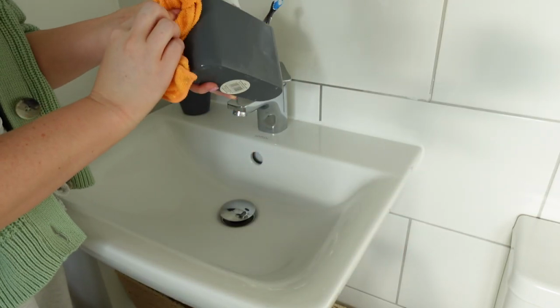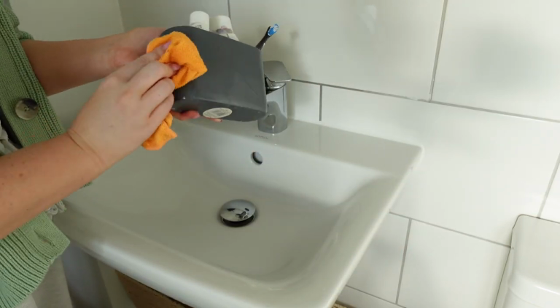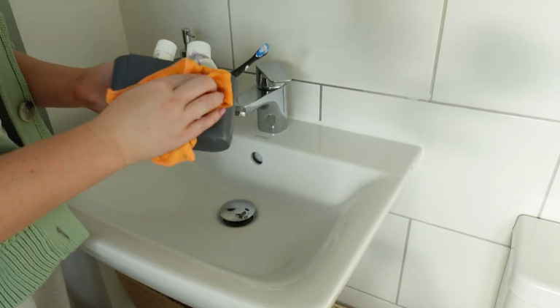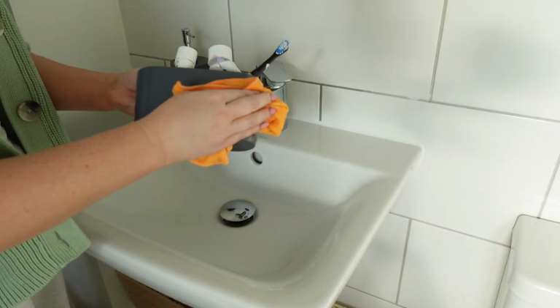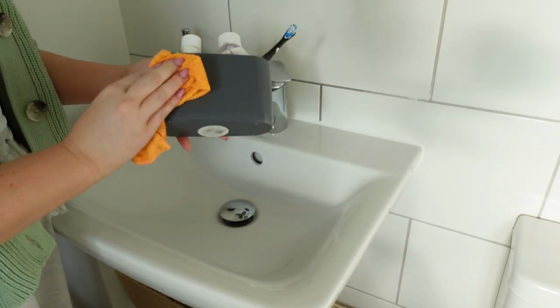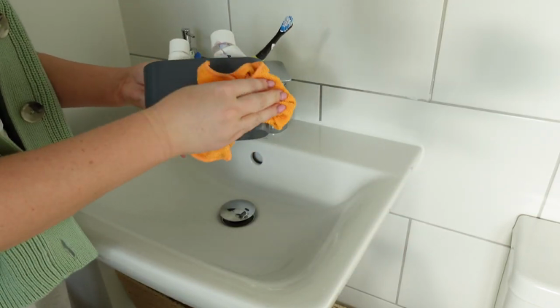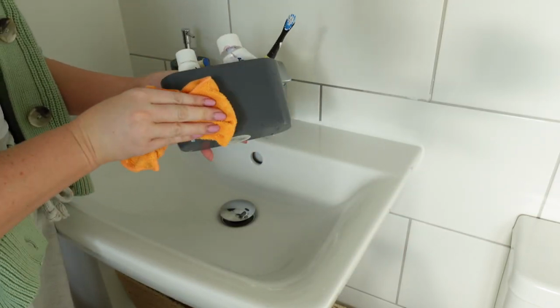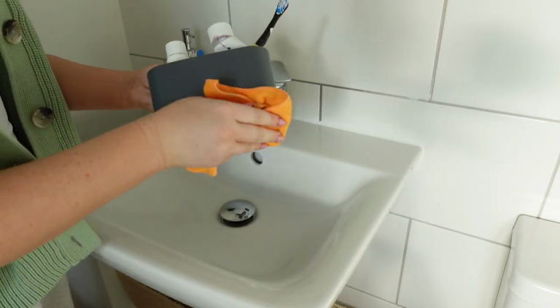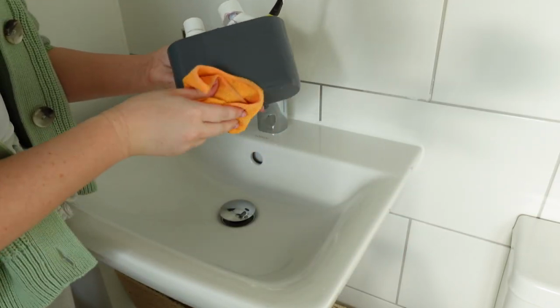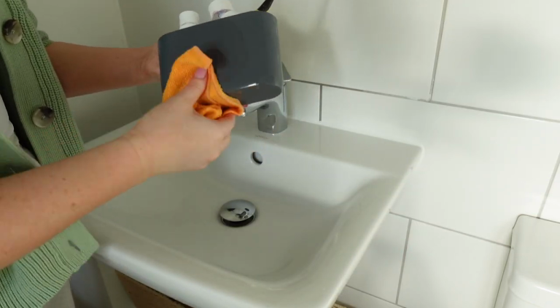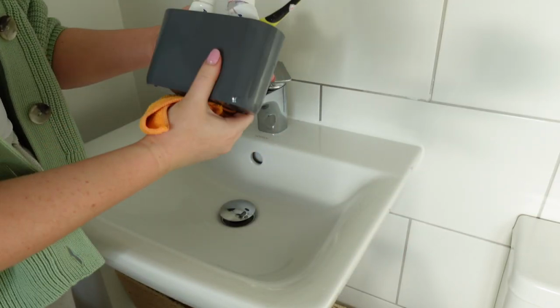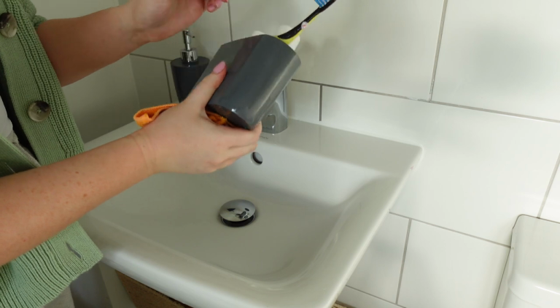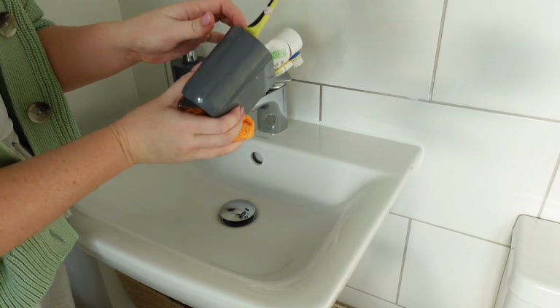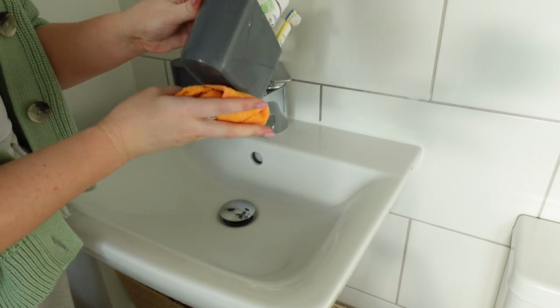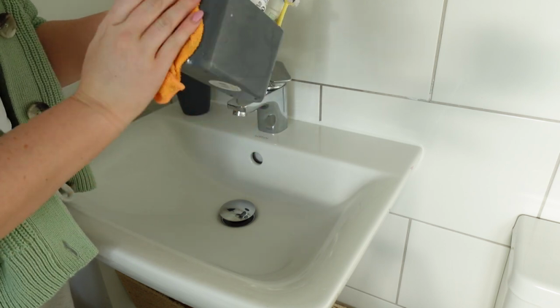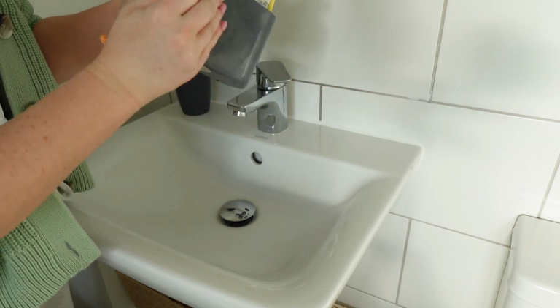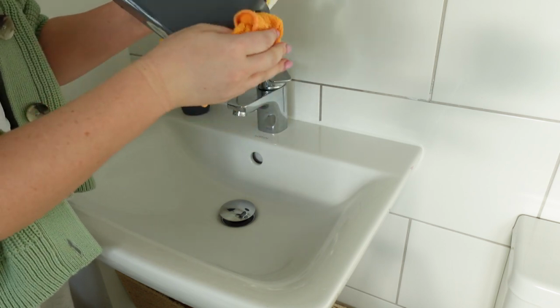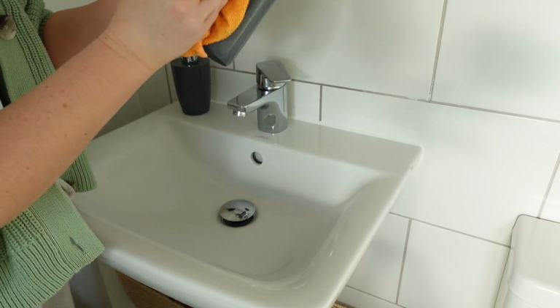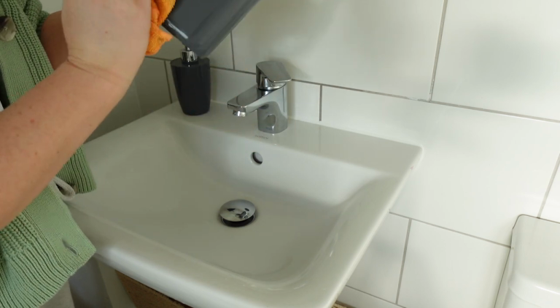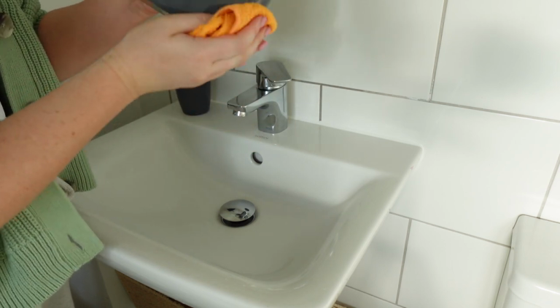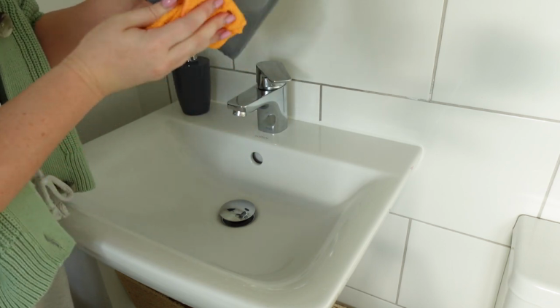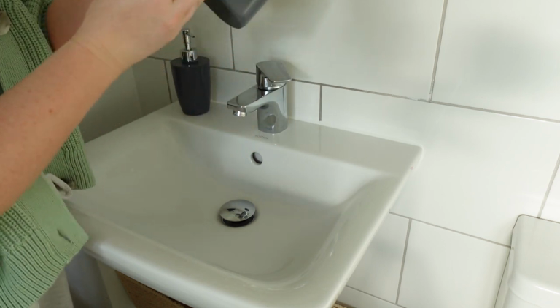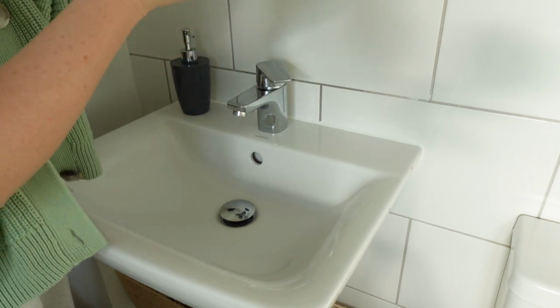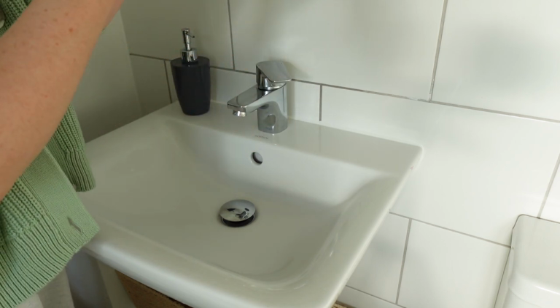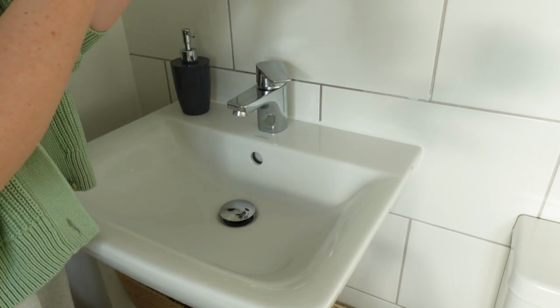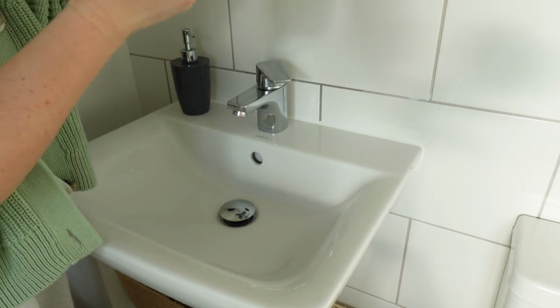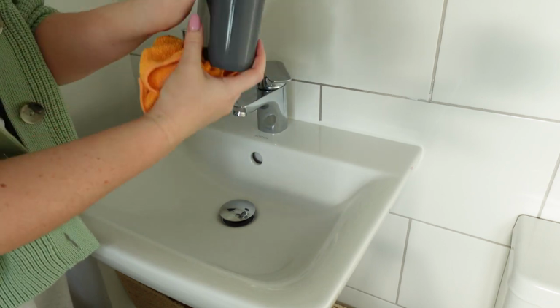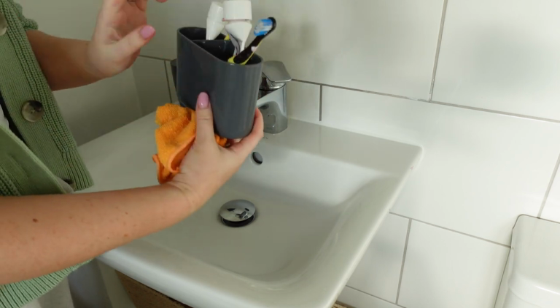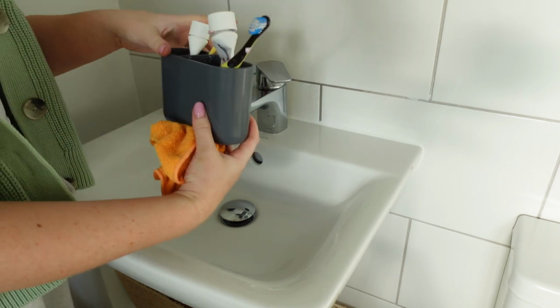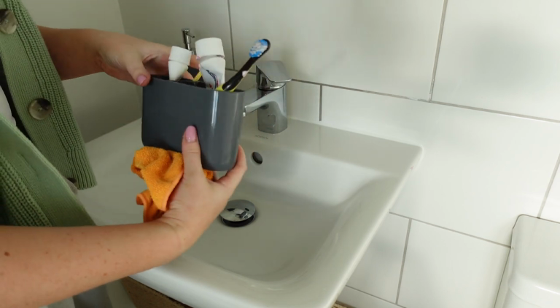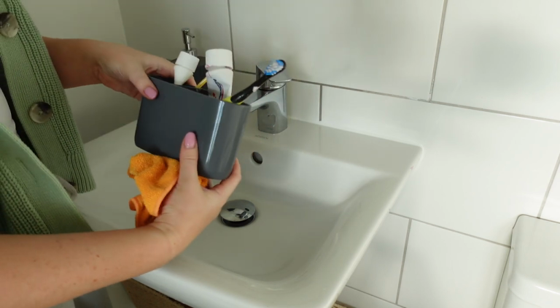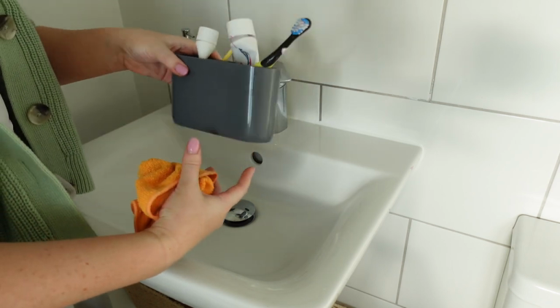Now that the sink is all clean I can pop back the soap dispenser and the boys' toothbrushes and I'll give those a little wipe down too.